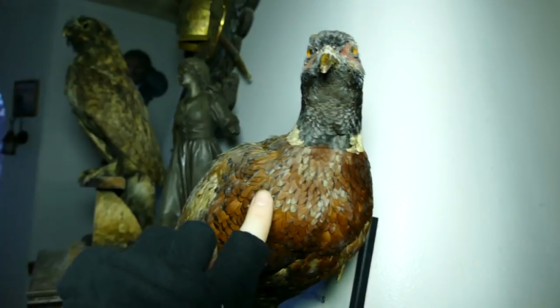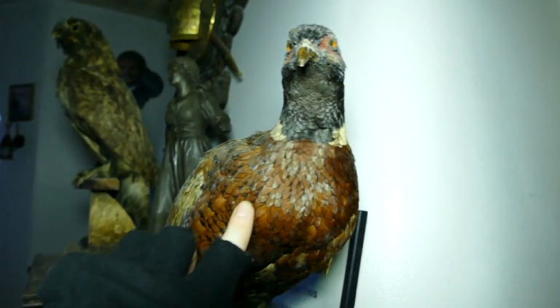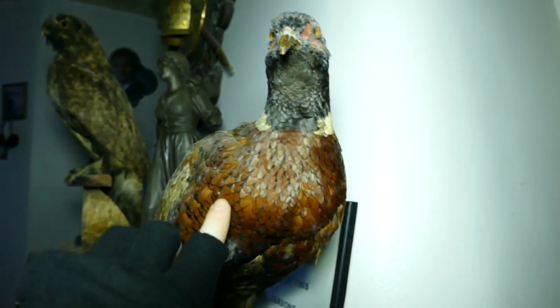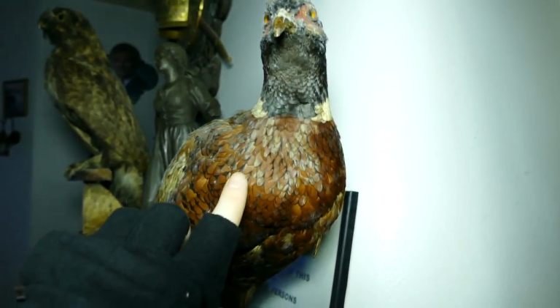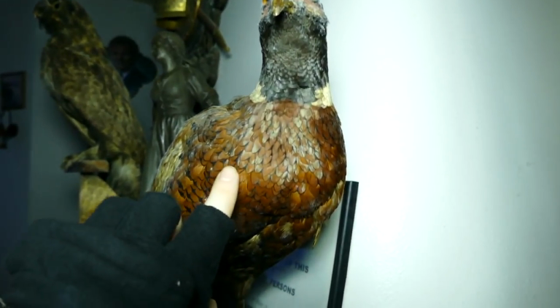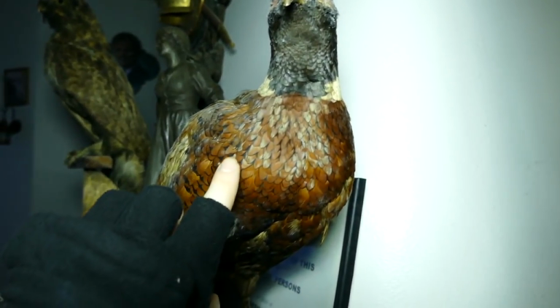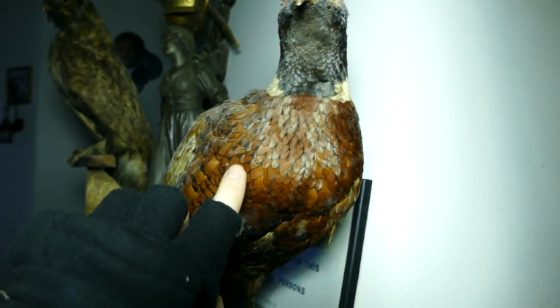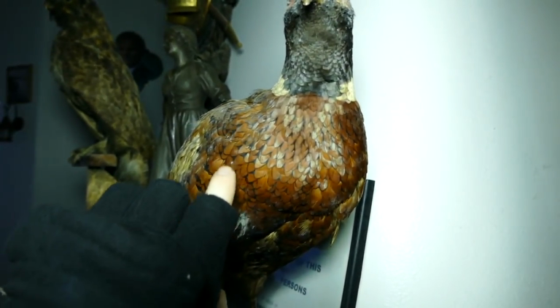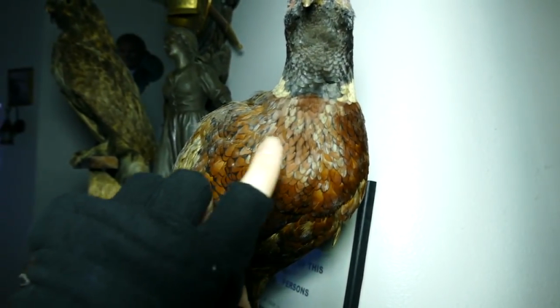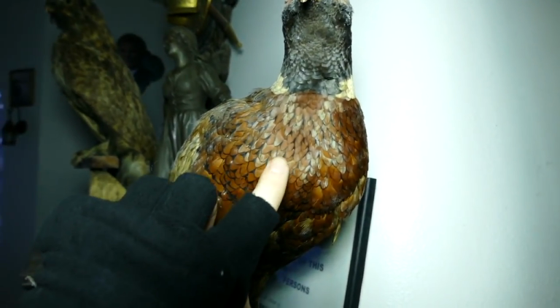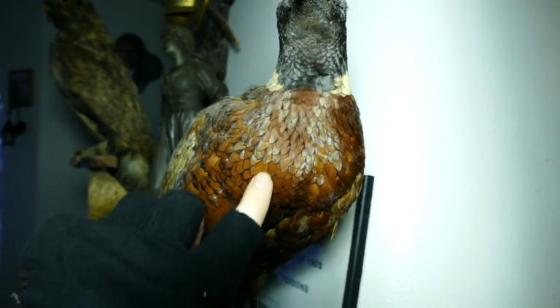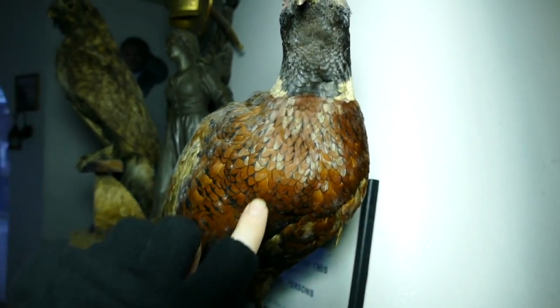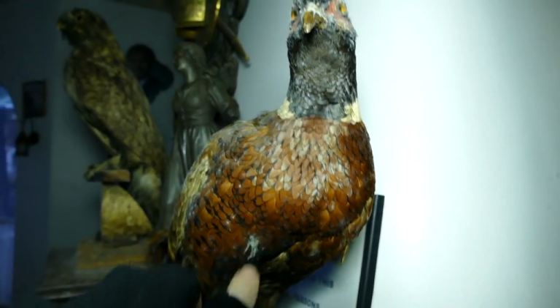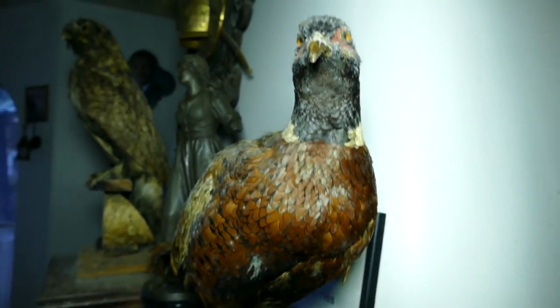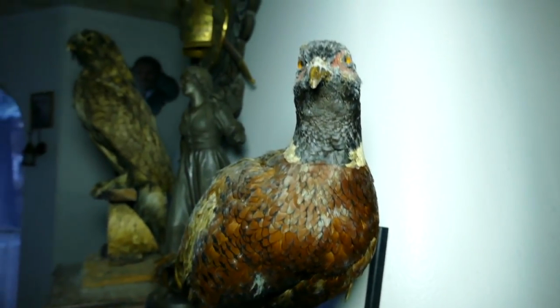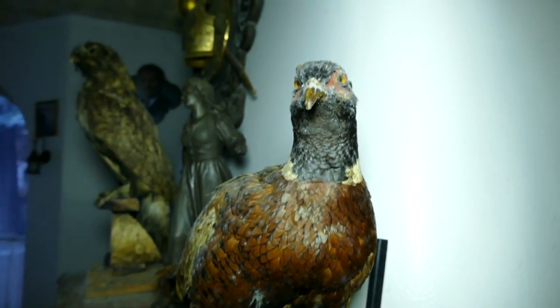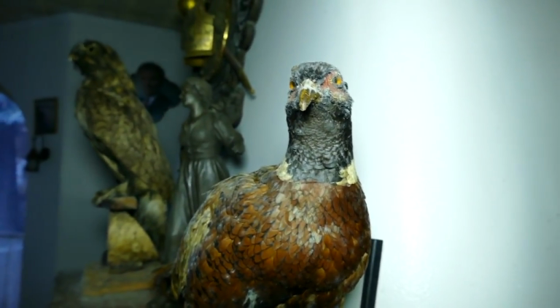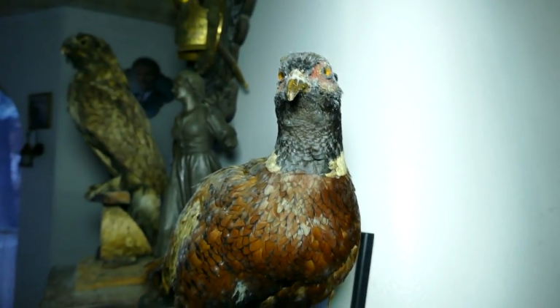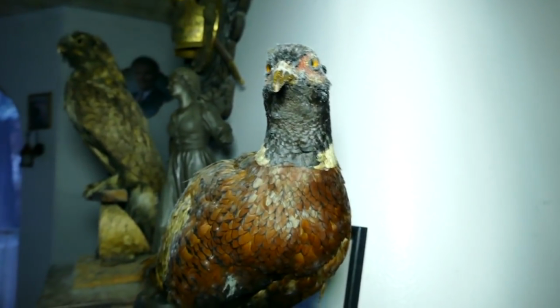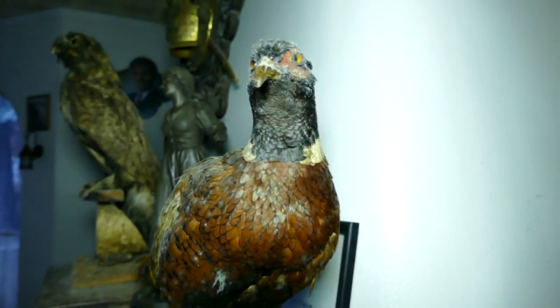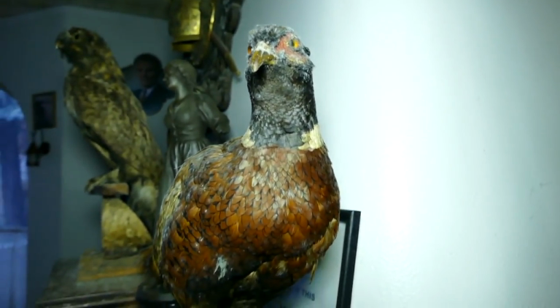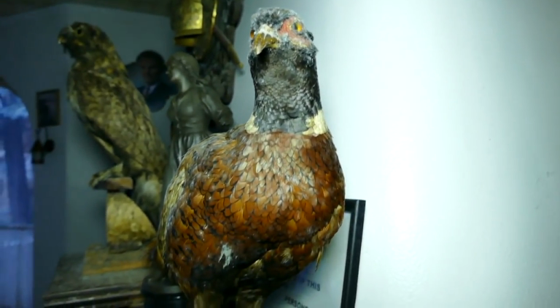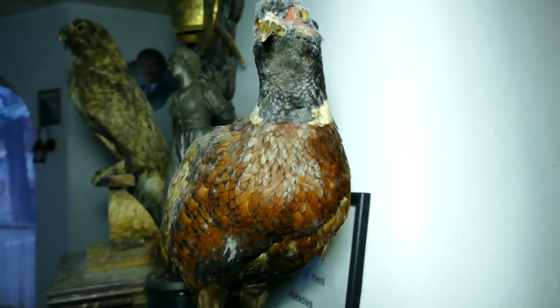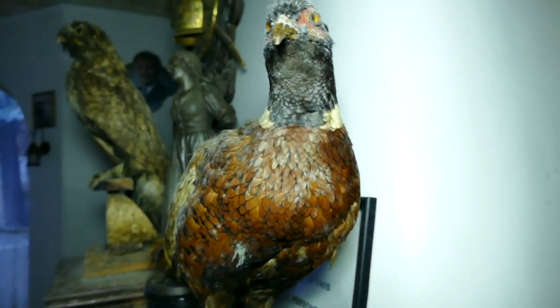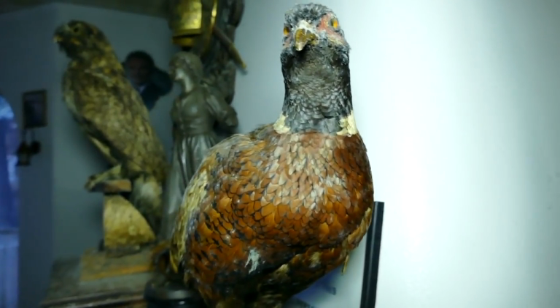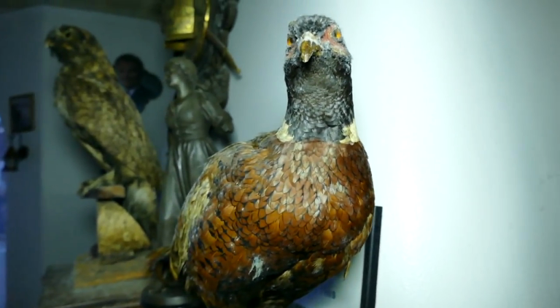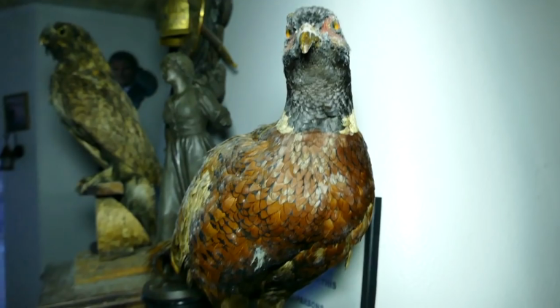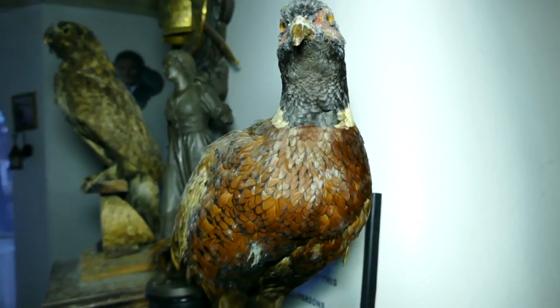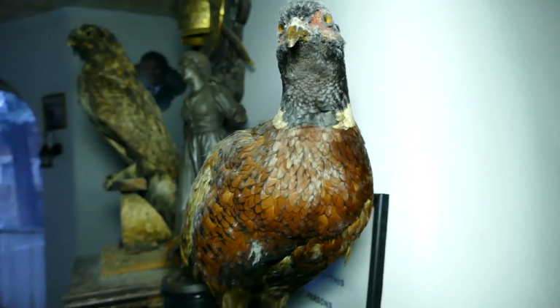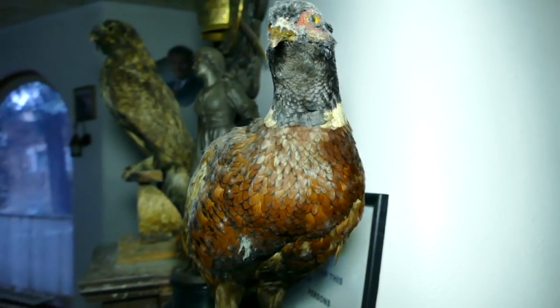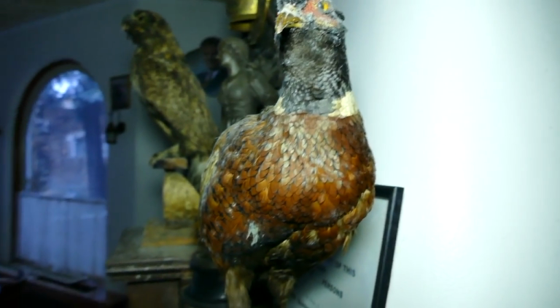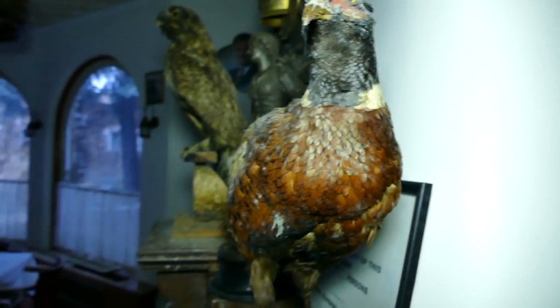Guys, this is real. So if you think it's fake, it's not. These are gorgeous.